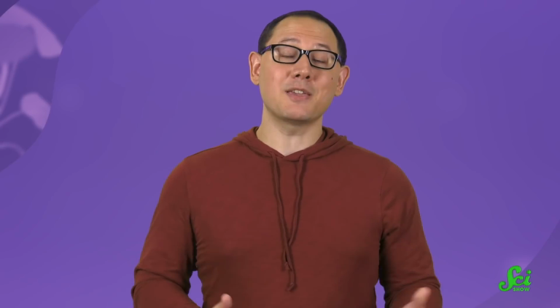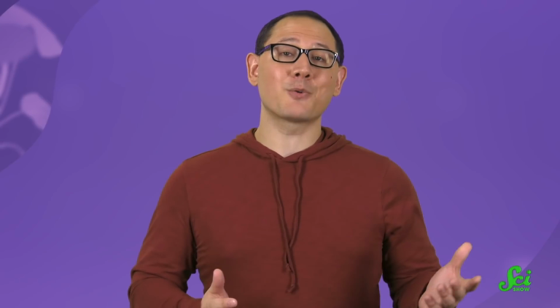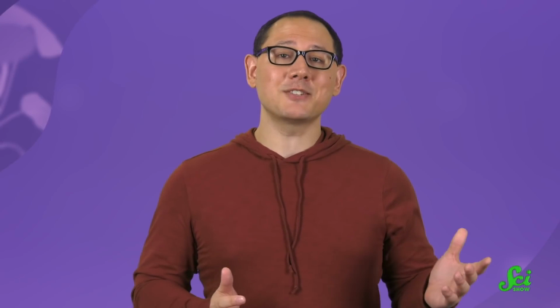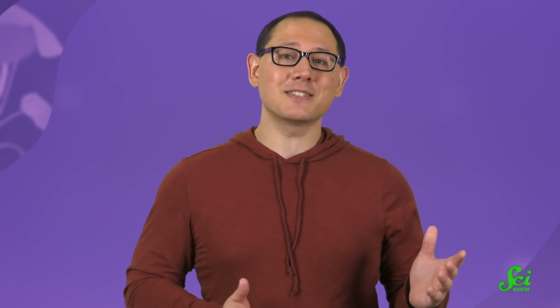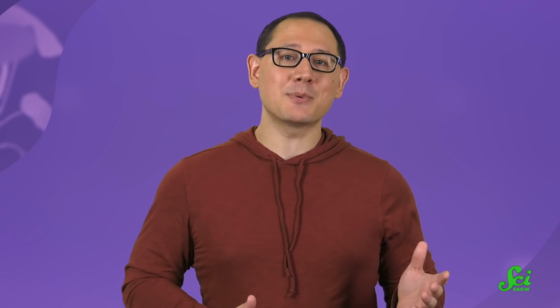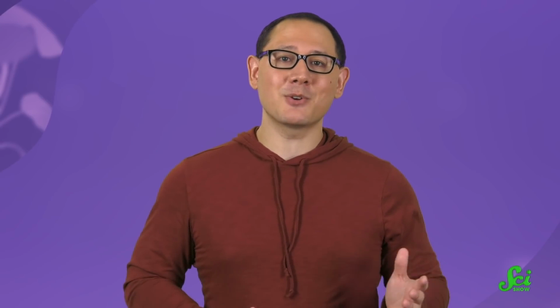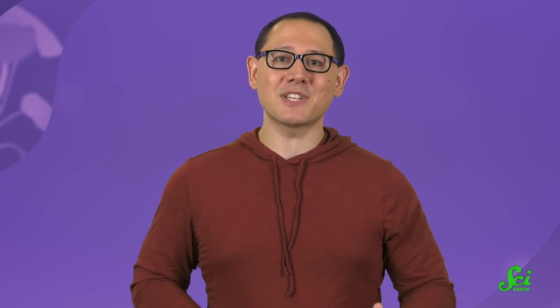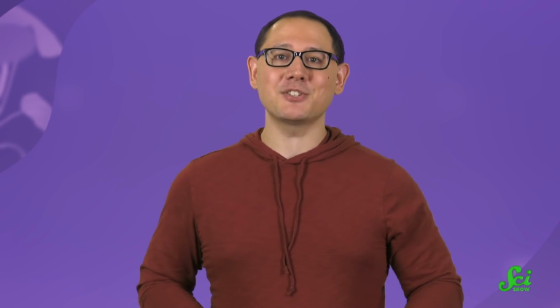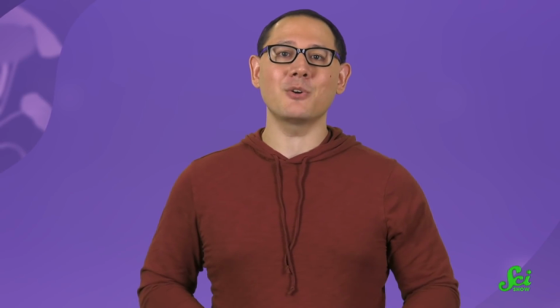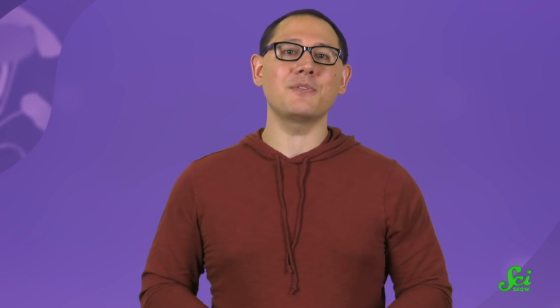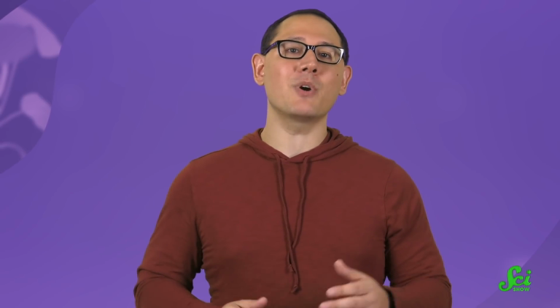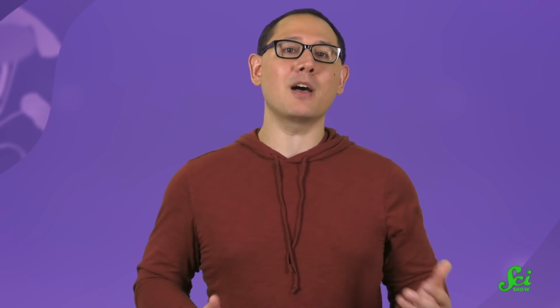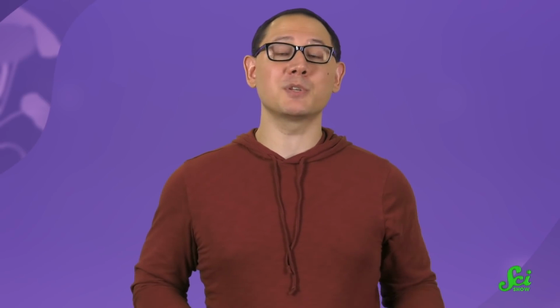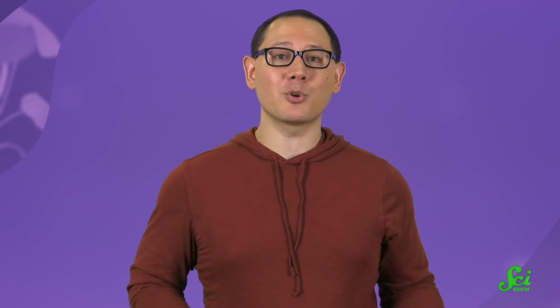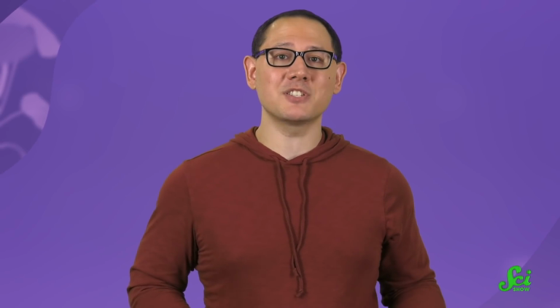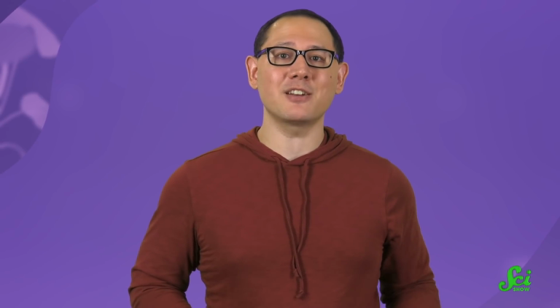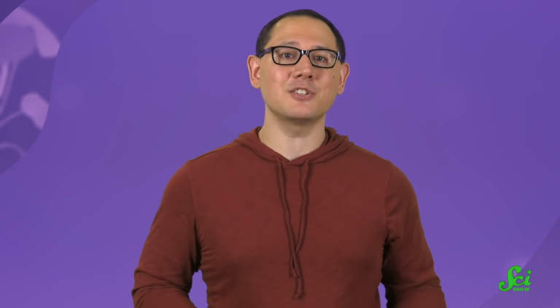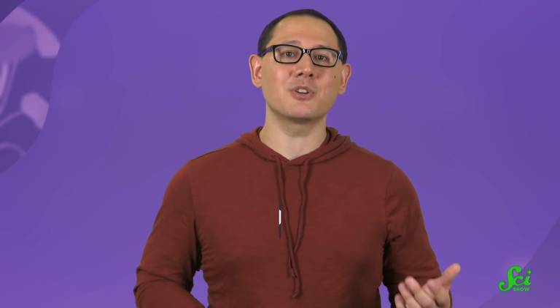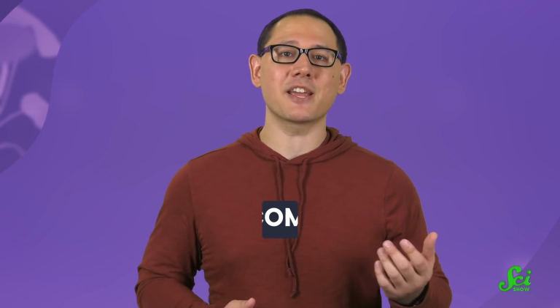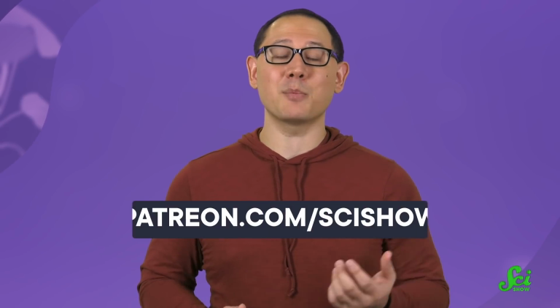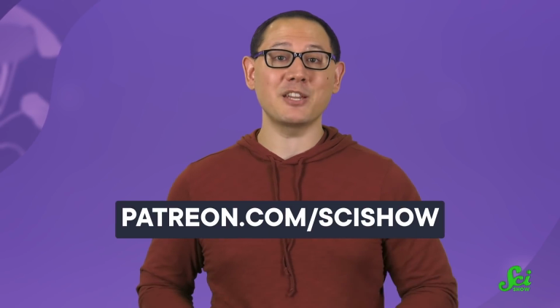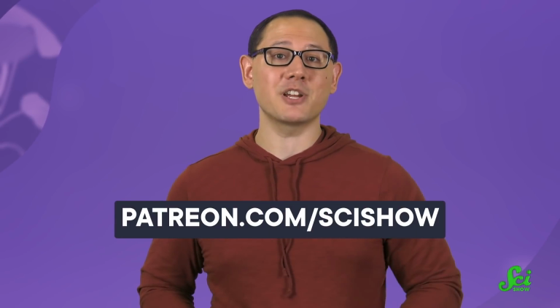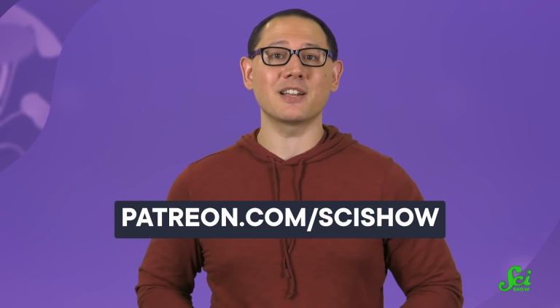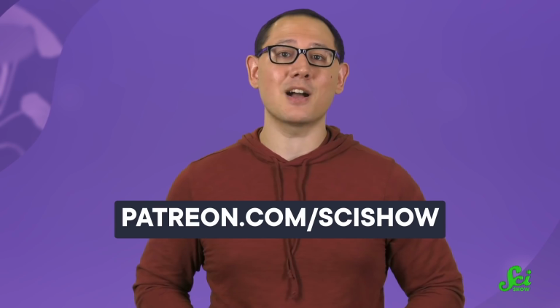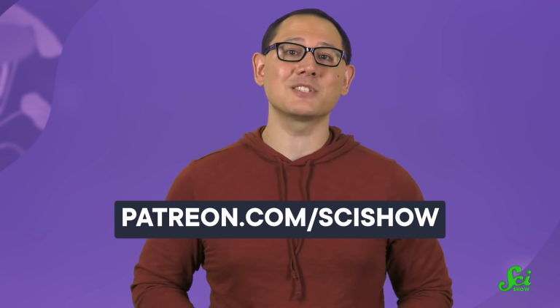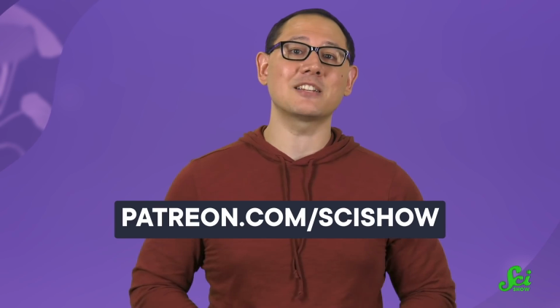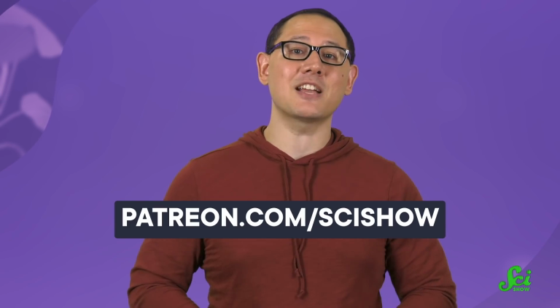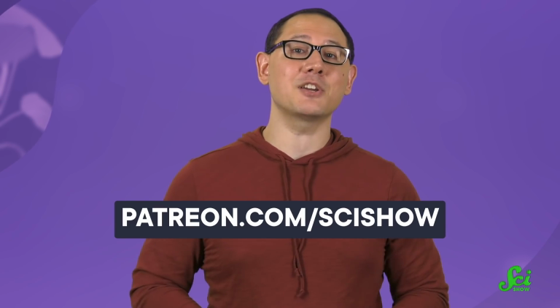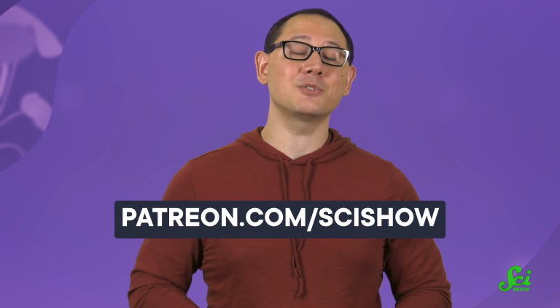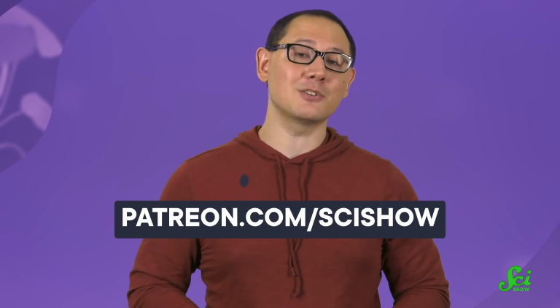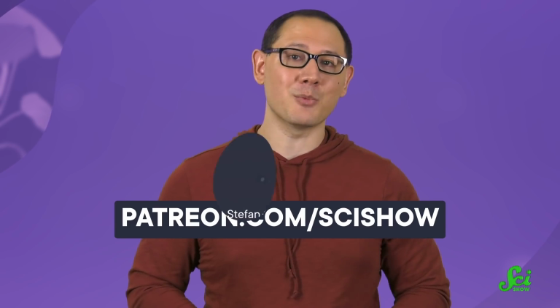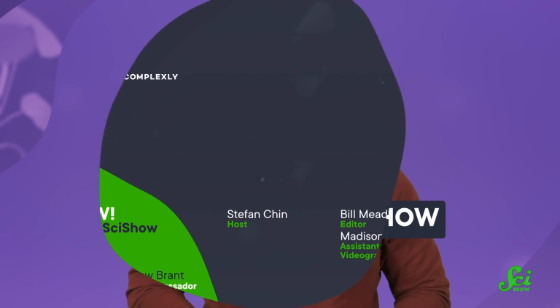Thank you for watching this episode of SciShow. If you want to help support the channel, you can check out patreon.com/scishow to learn more.